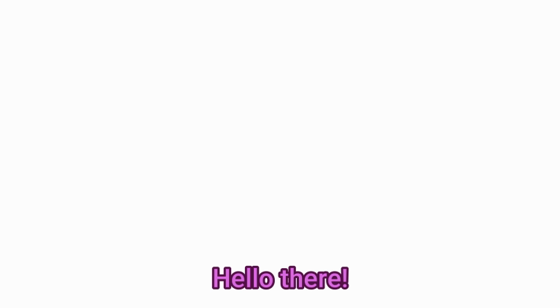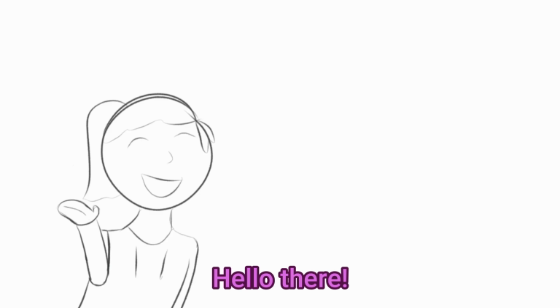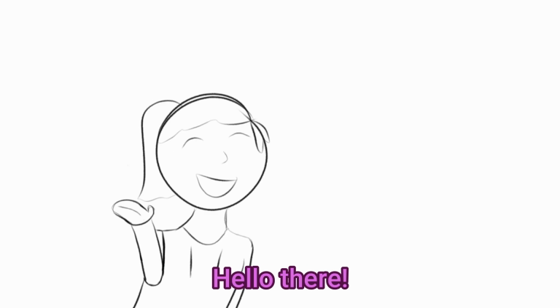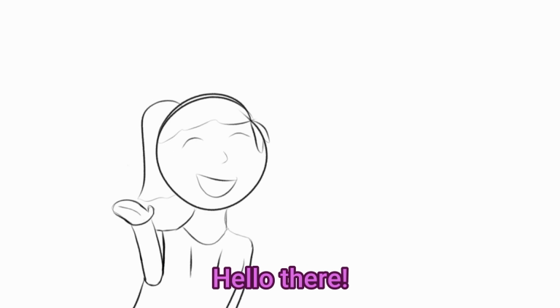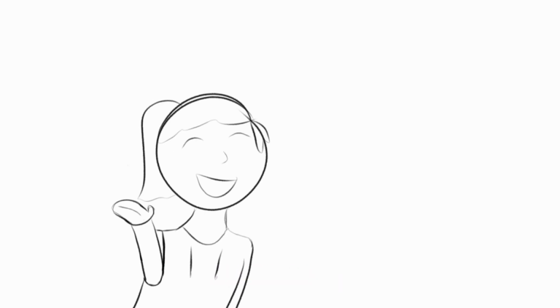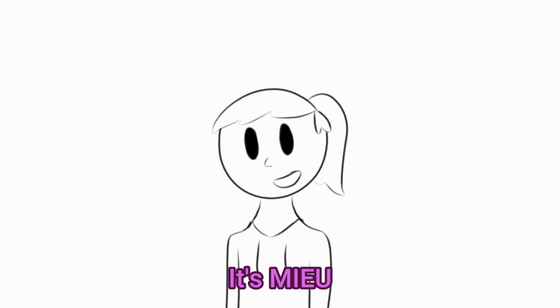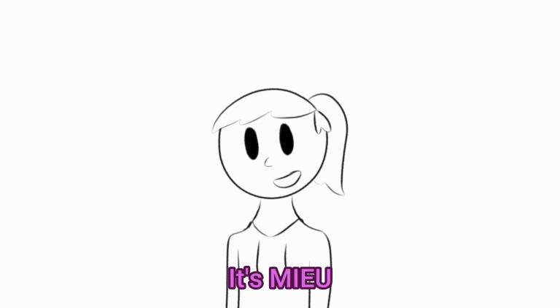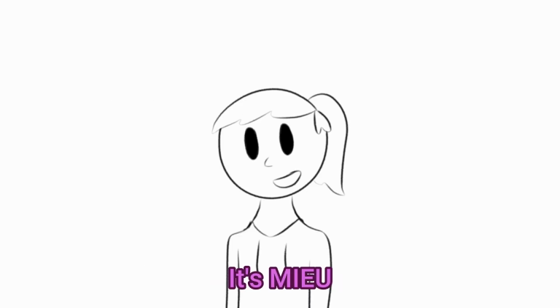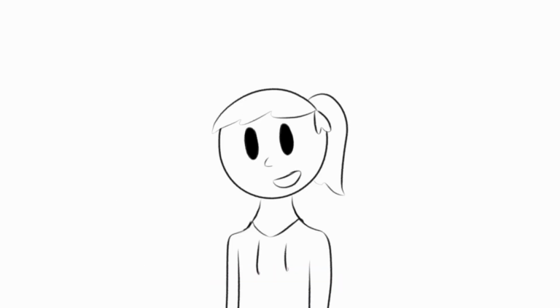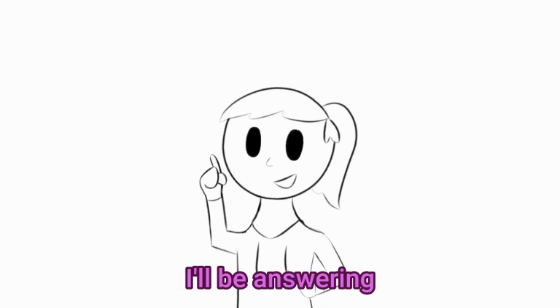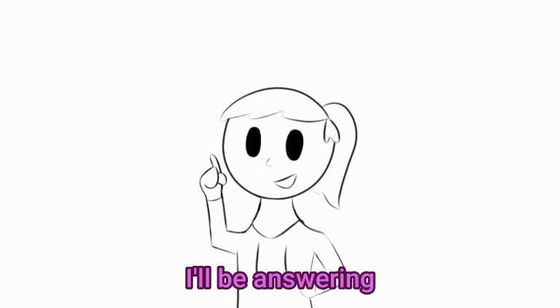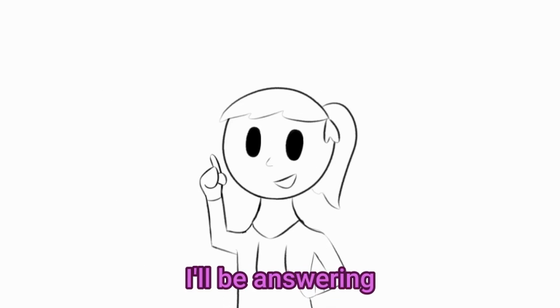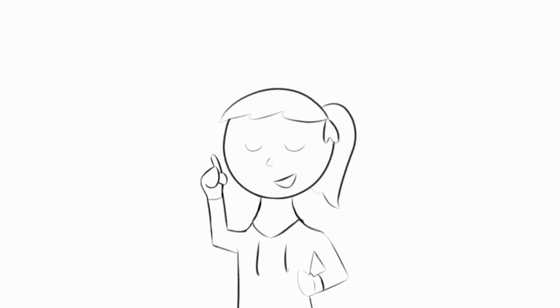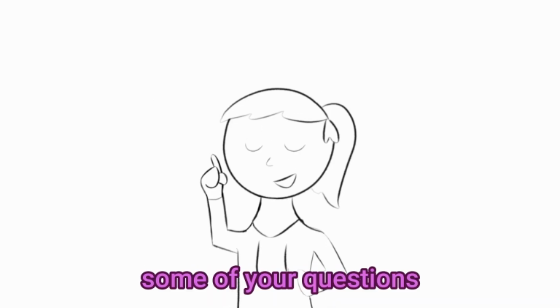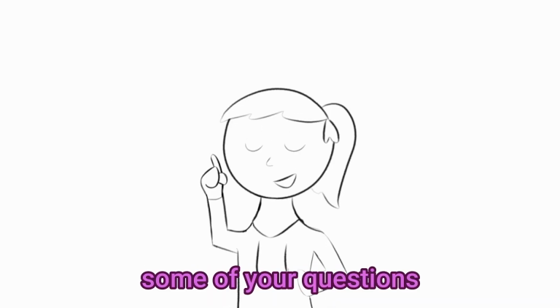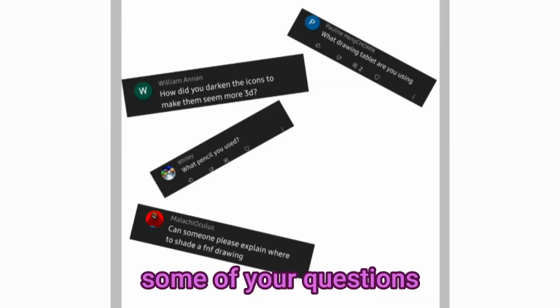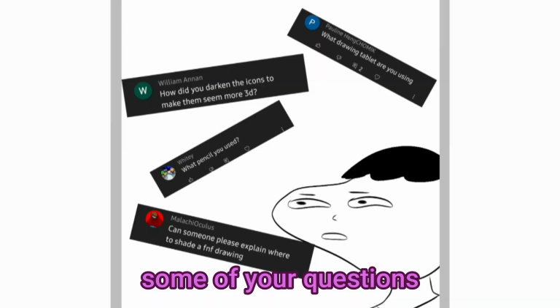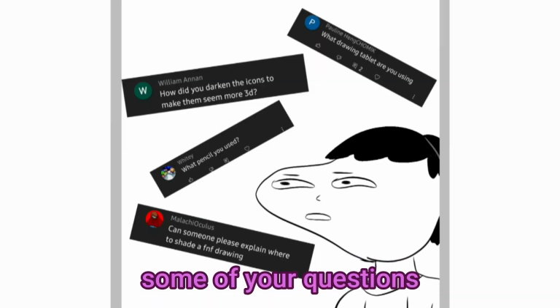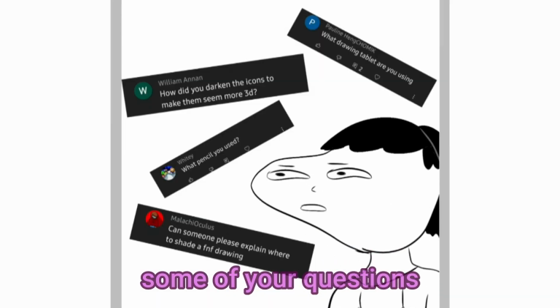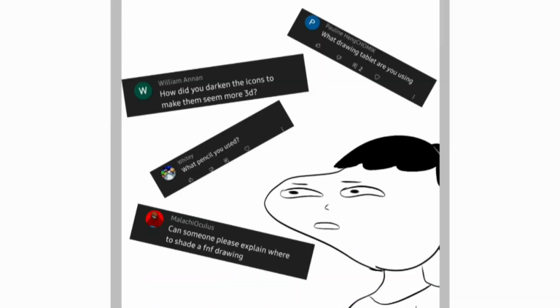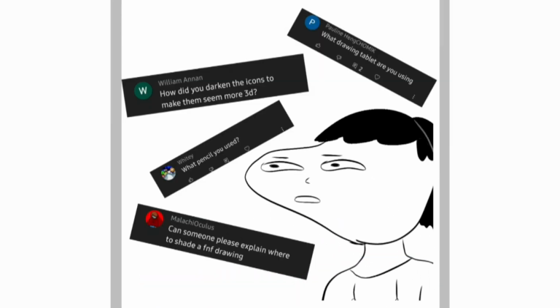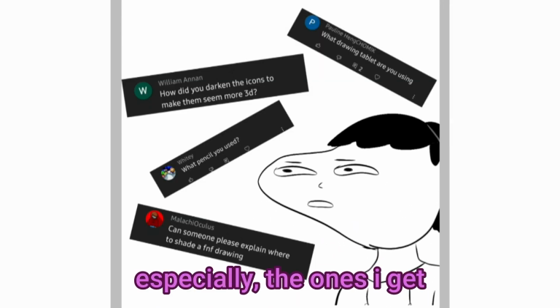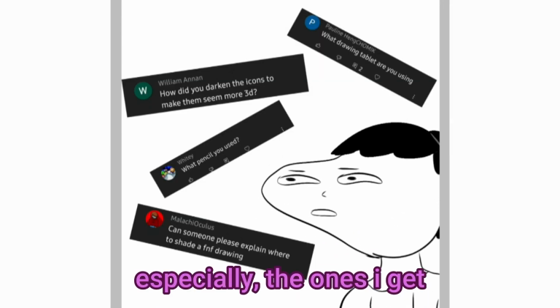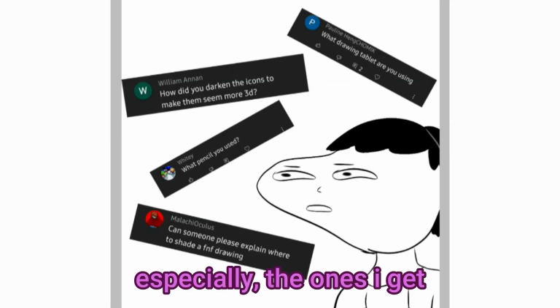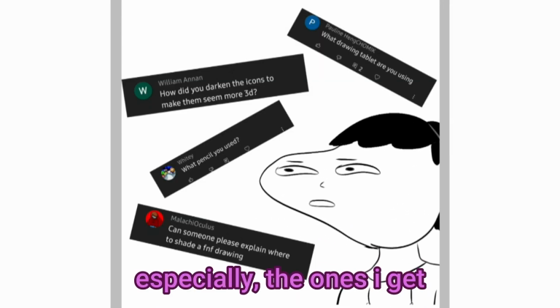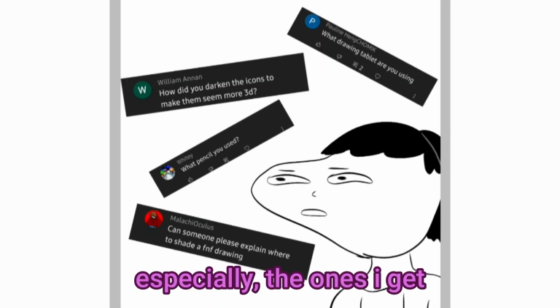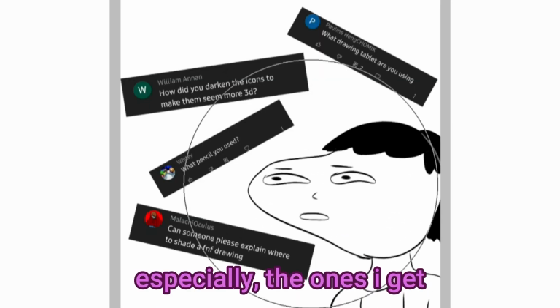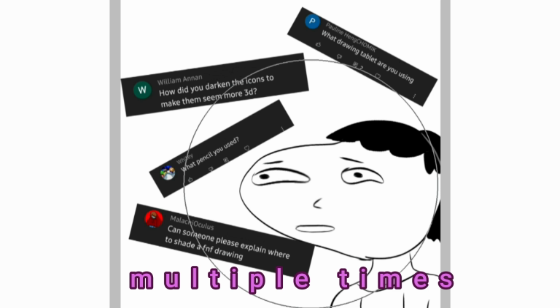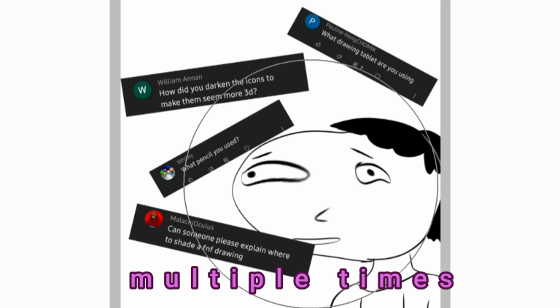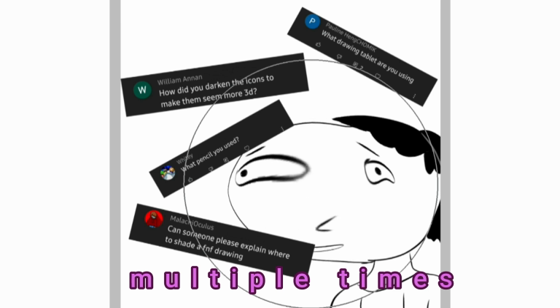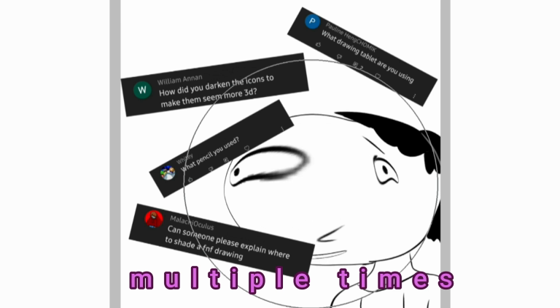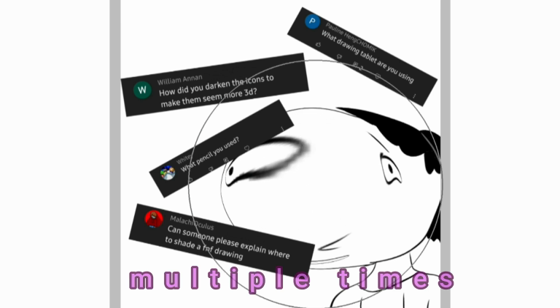Hello there, it's Miu. I'll be answering some of your questions, especially the ones I get multiple times.